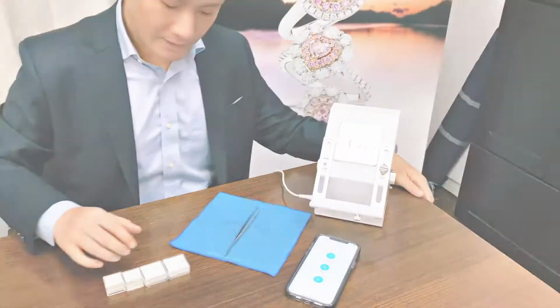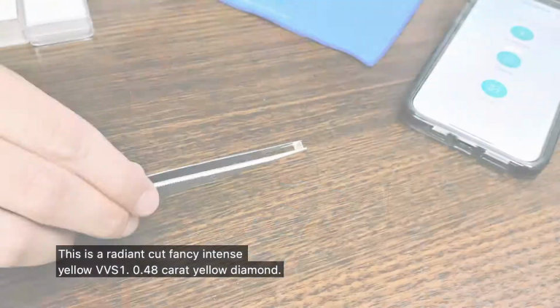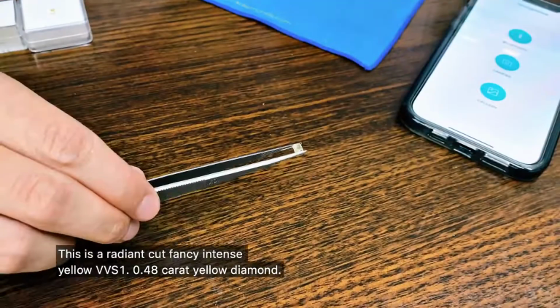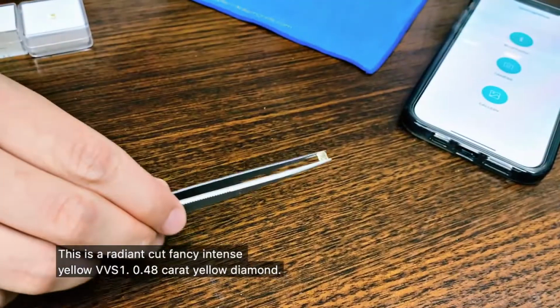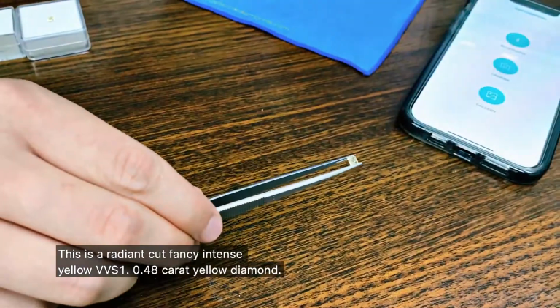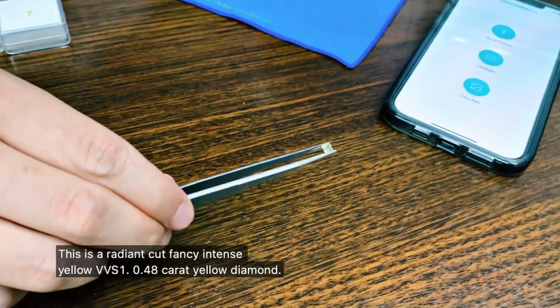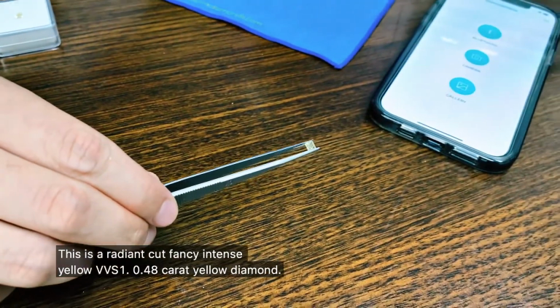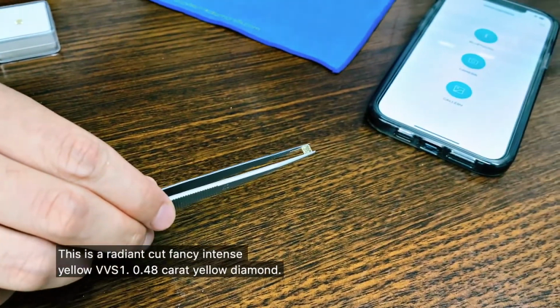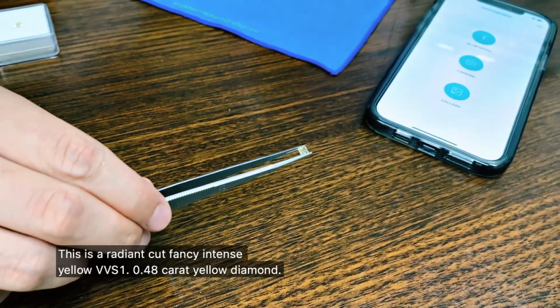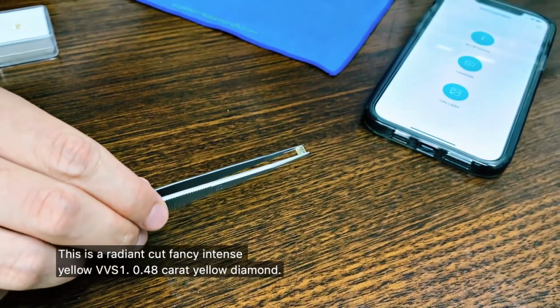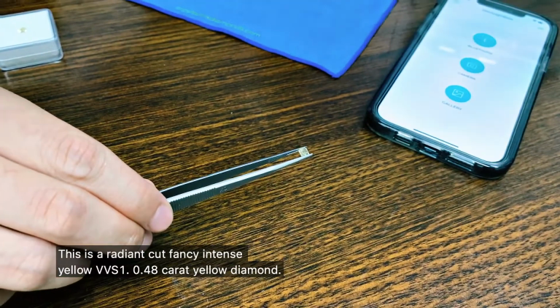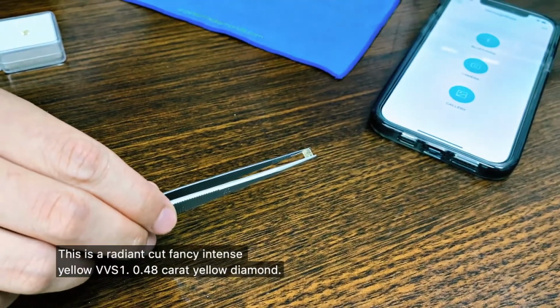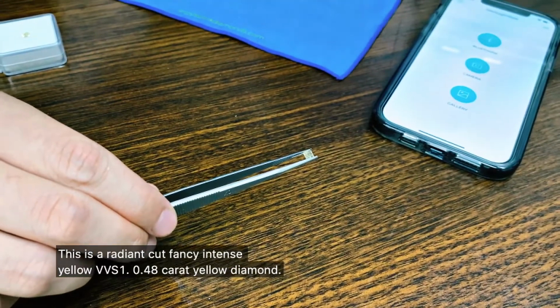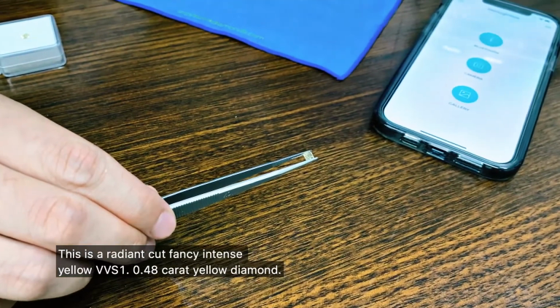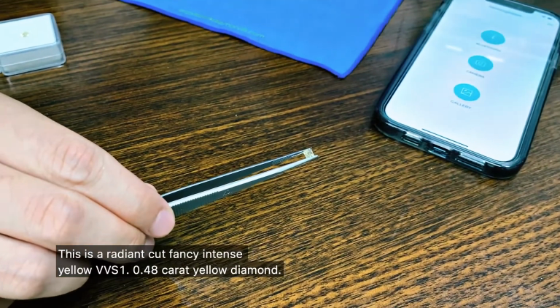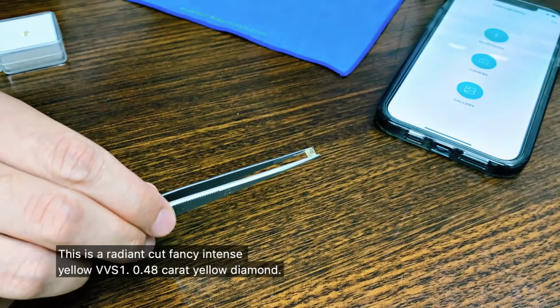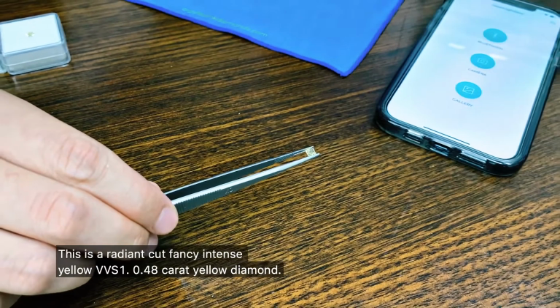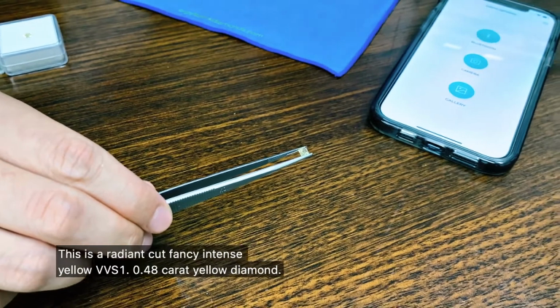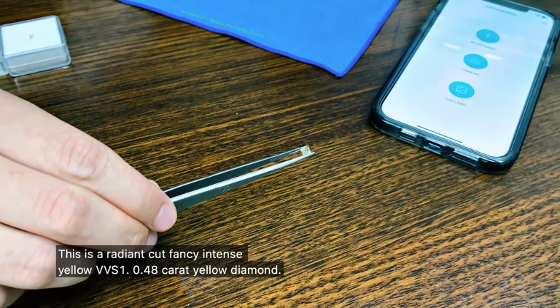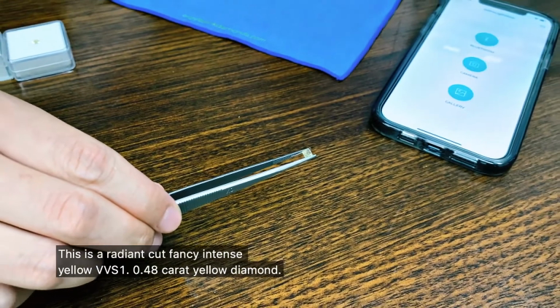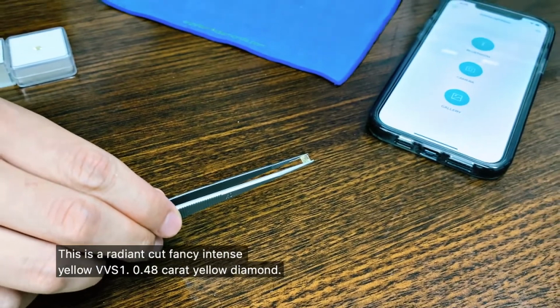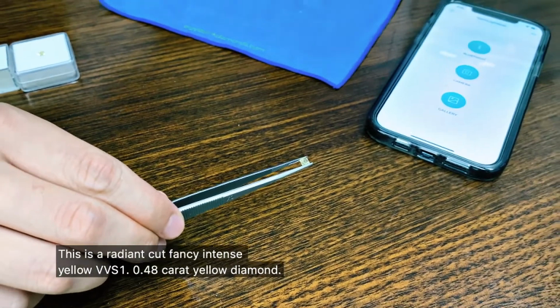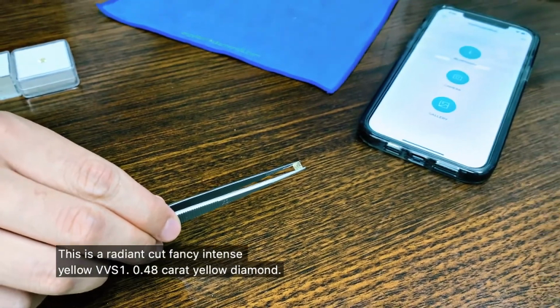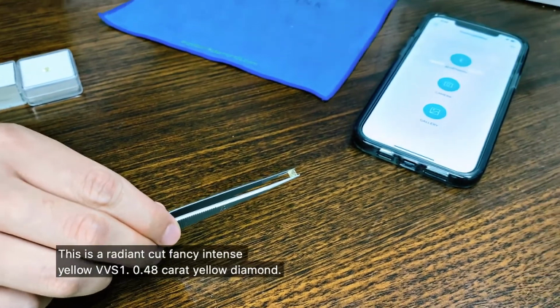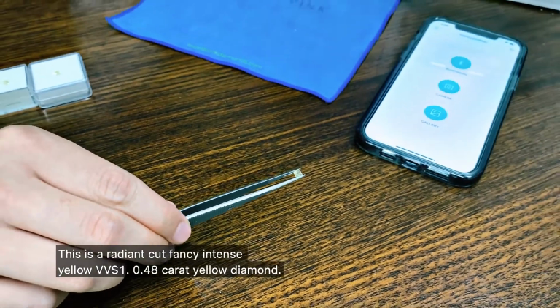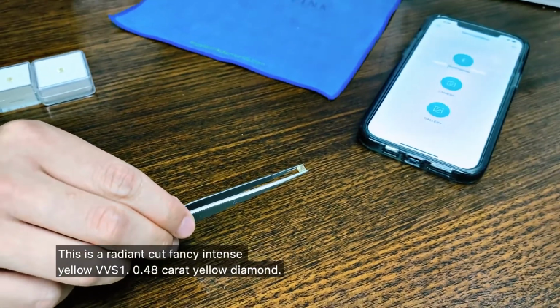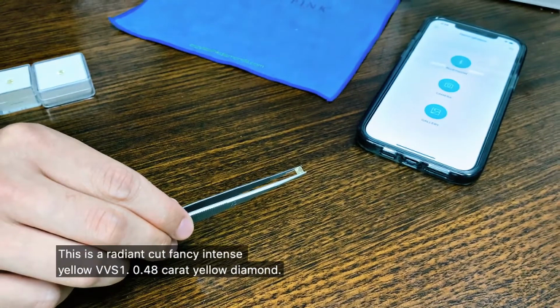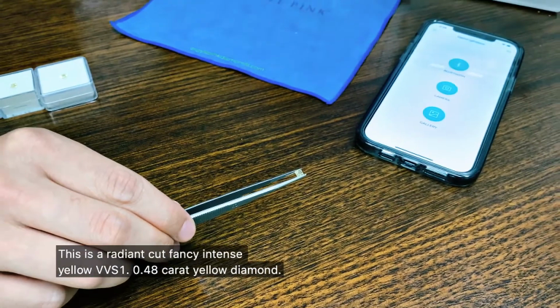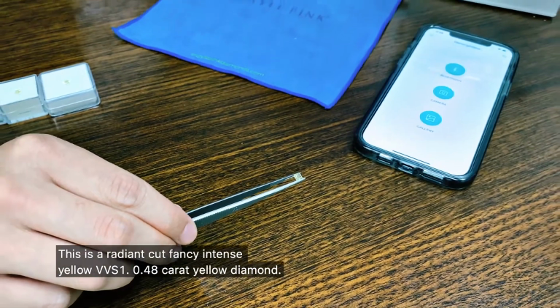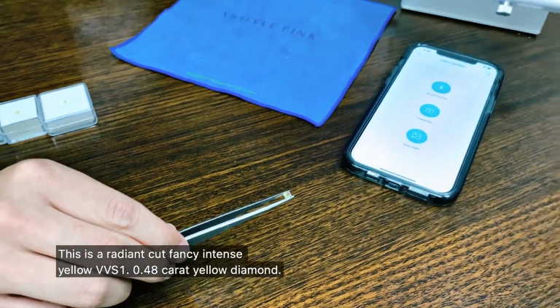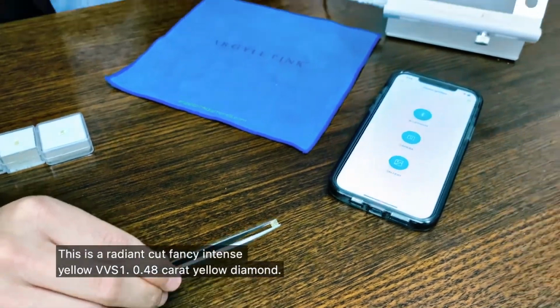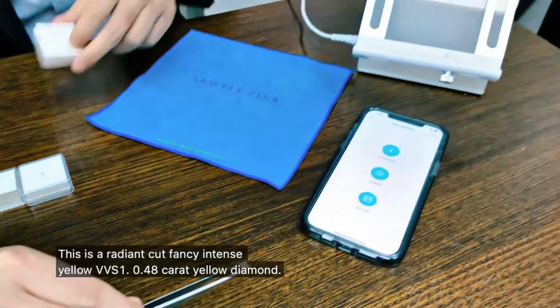This is a radiant cut fancy intense yellow VVS1, 0.48 carat yellow diamond.